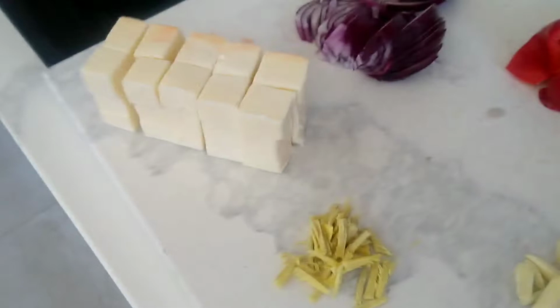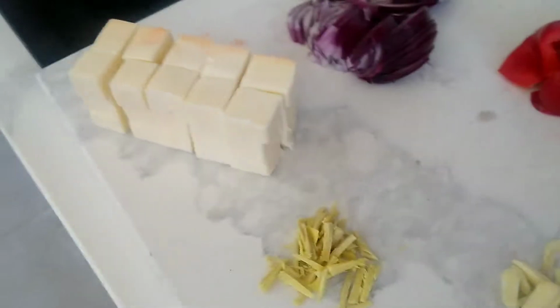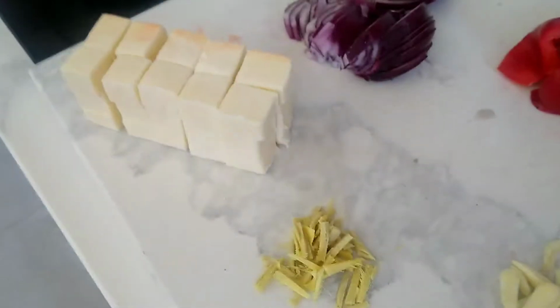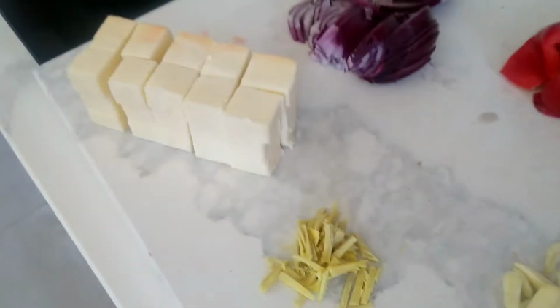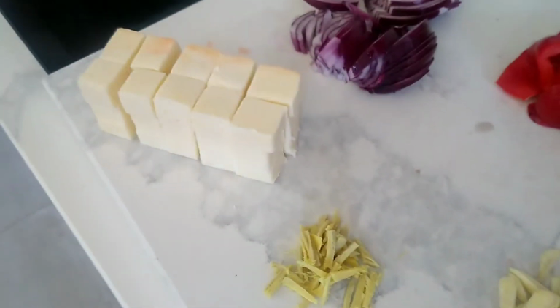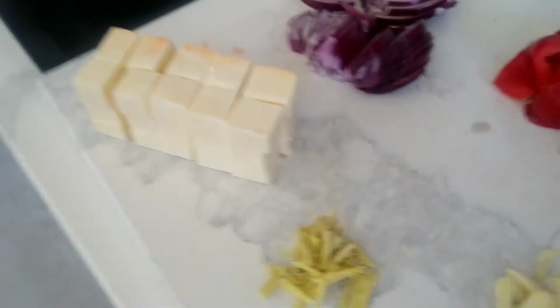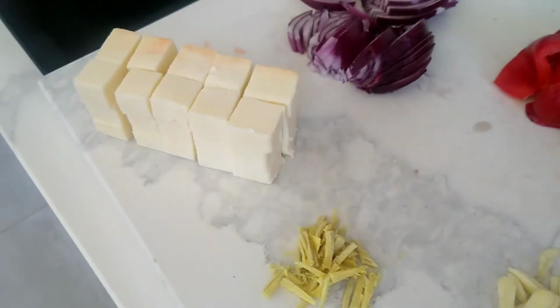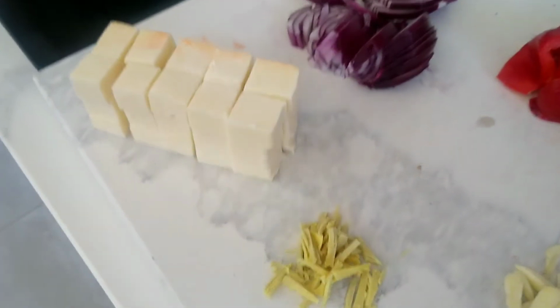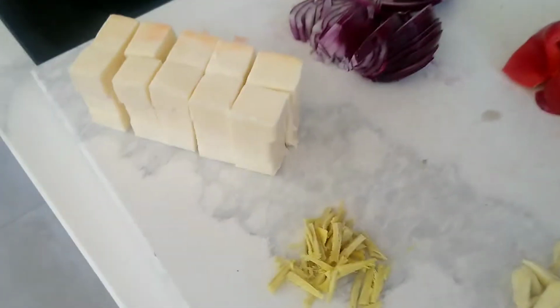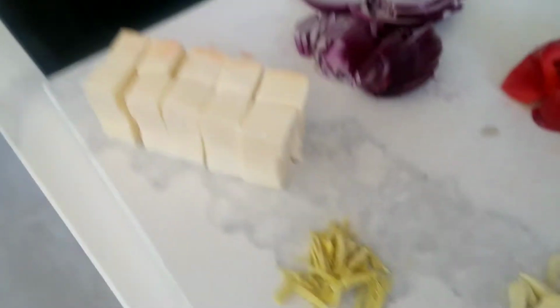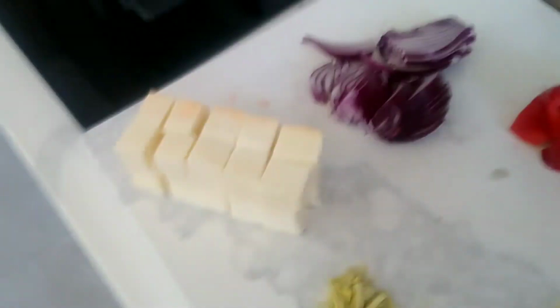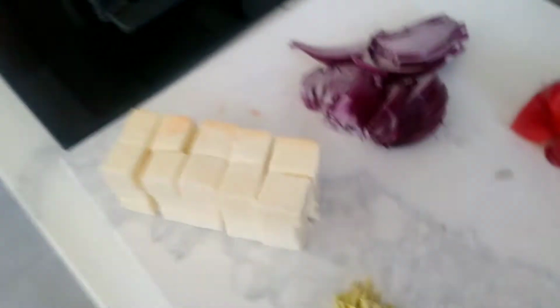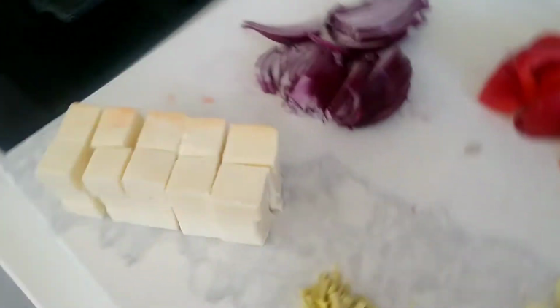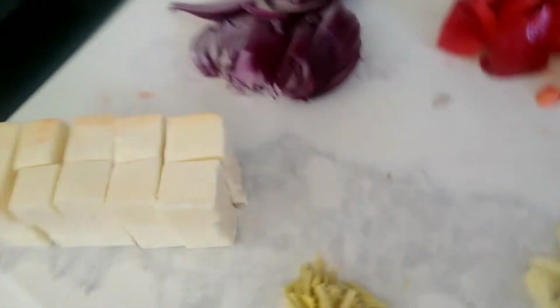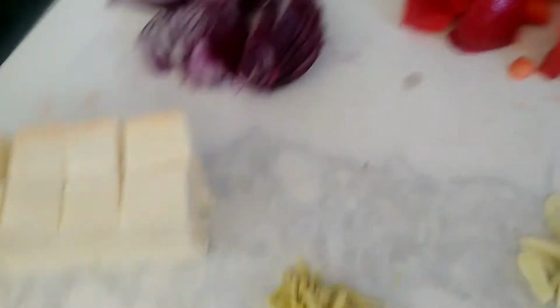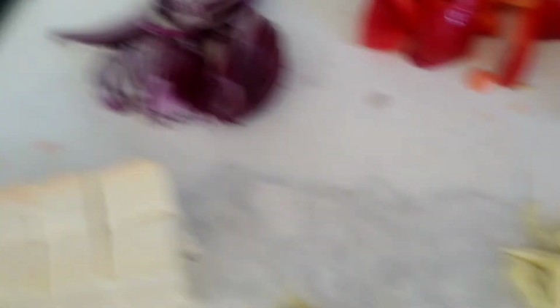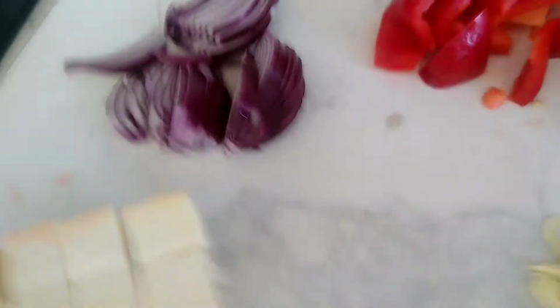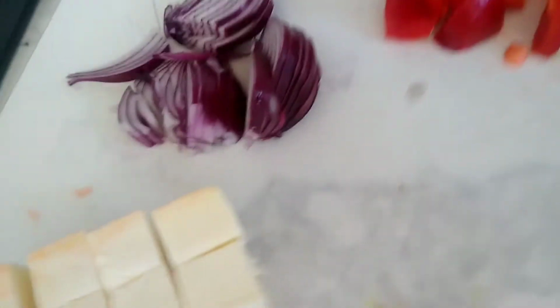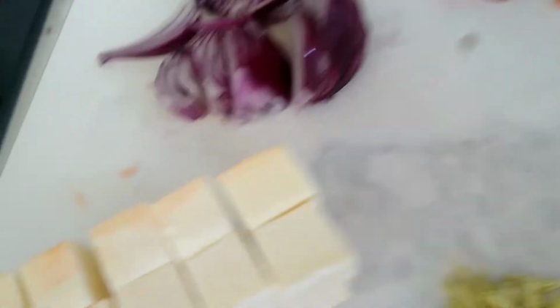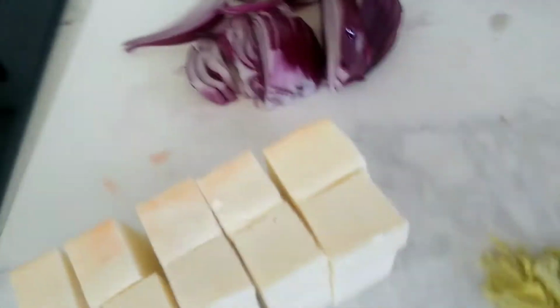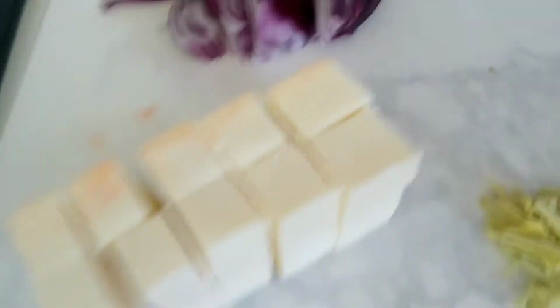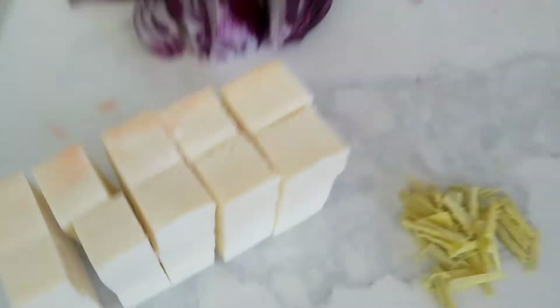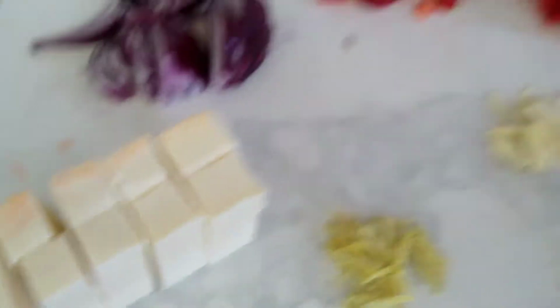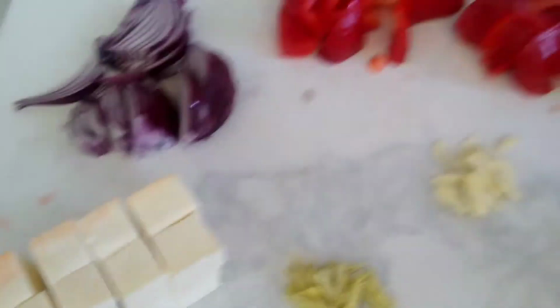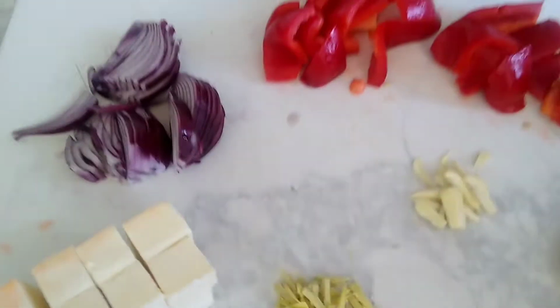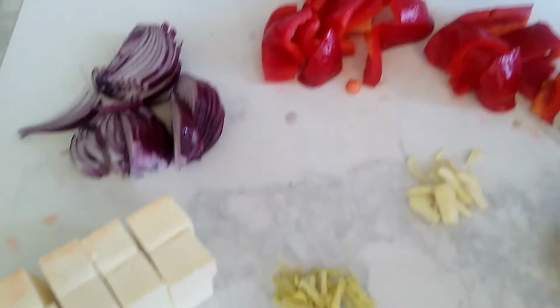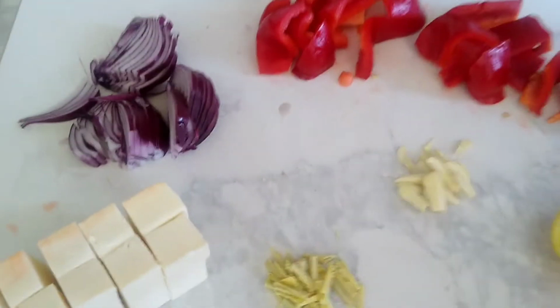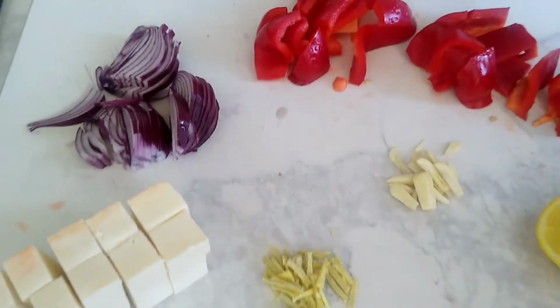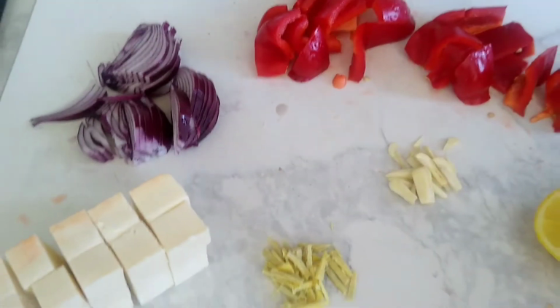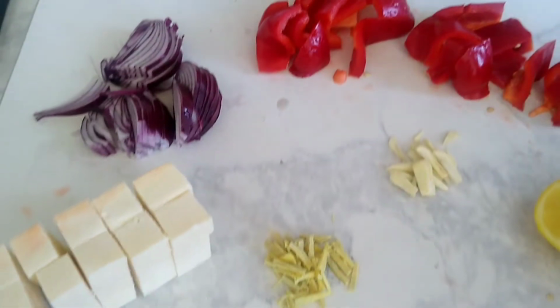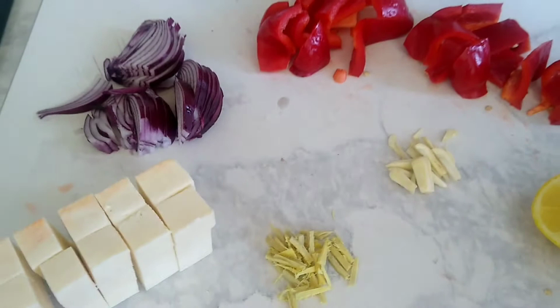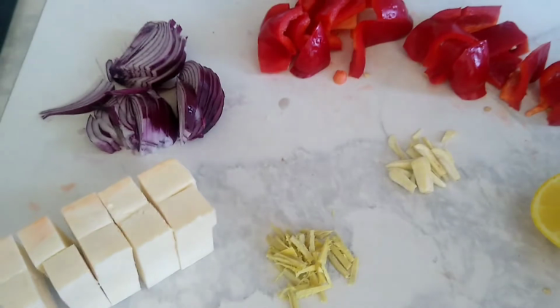Hi guys, welcome back to another video. So what we're going to be doing today is chili bunnid.